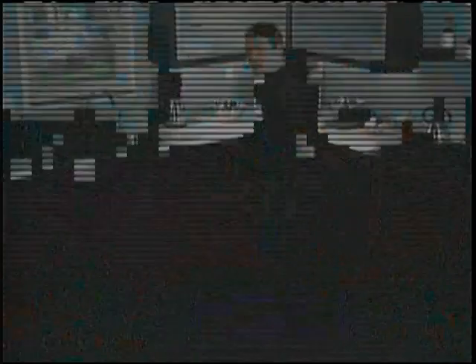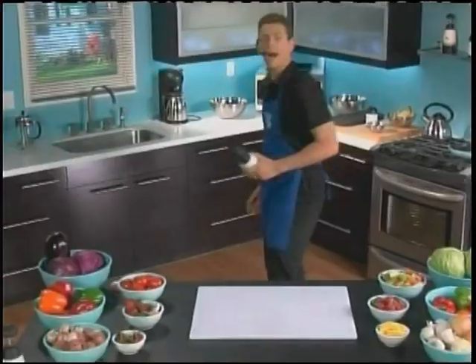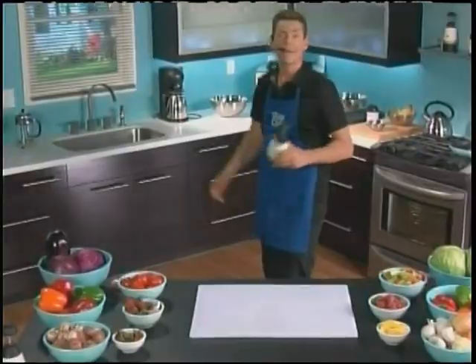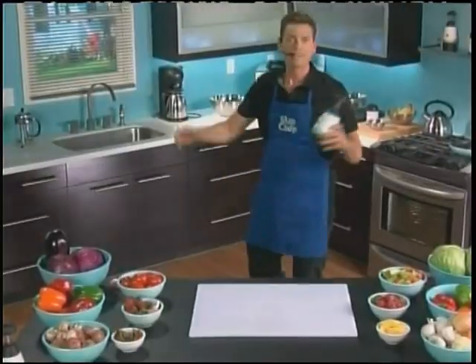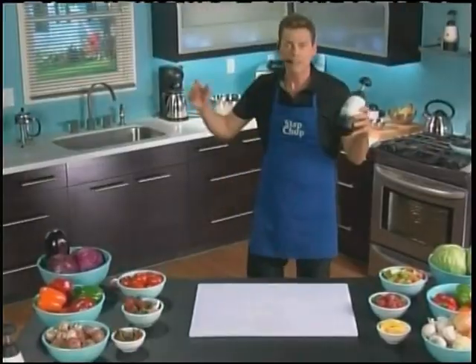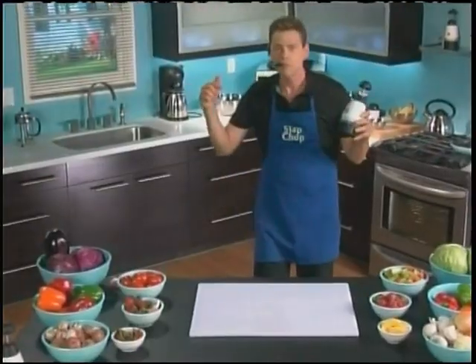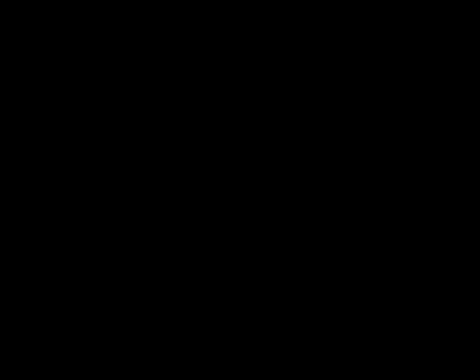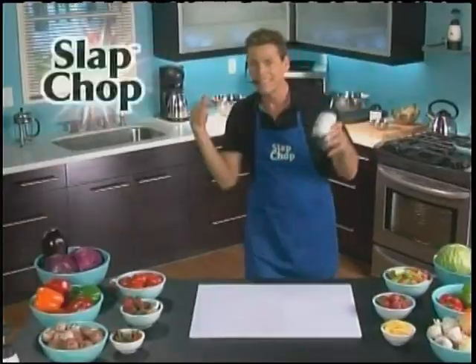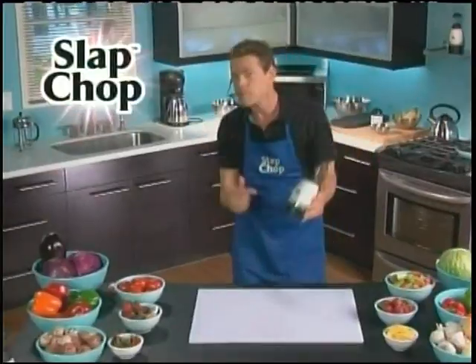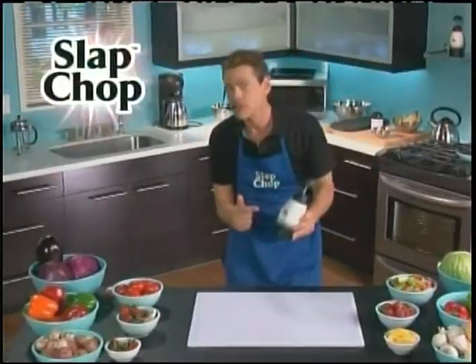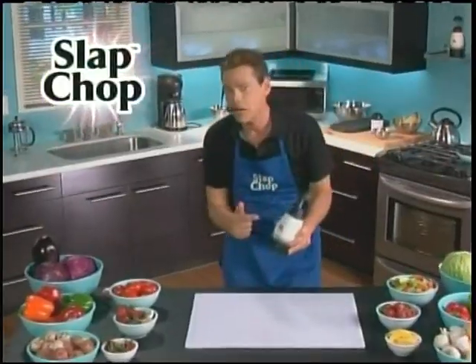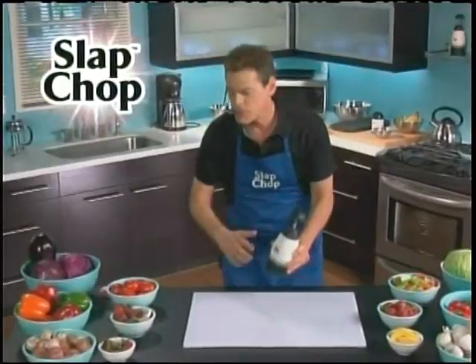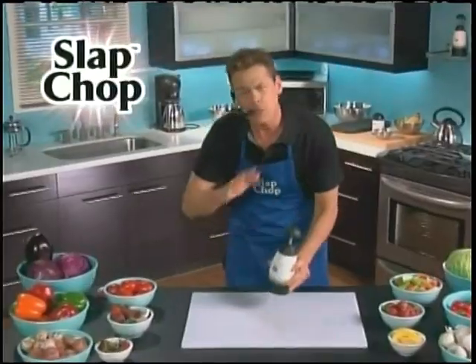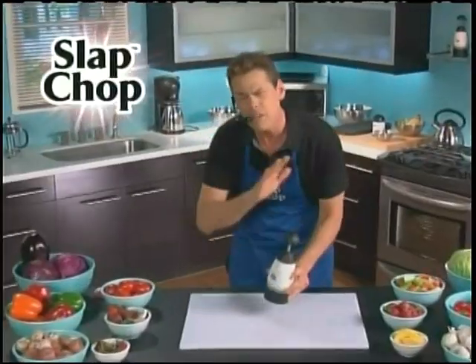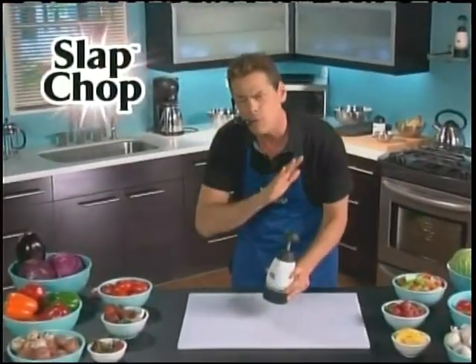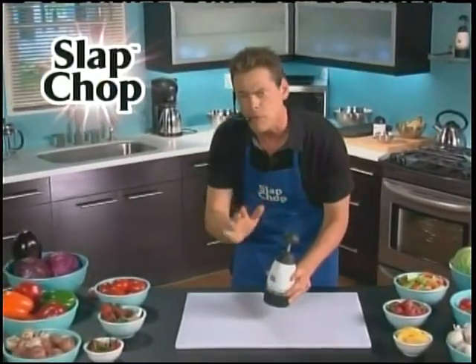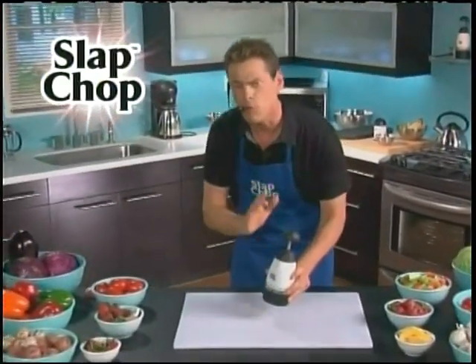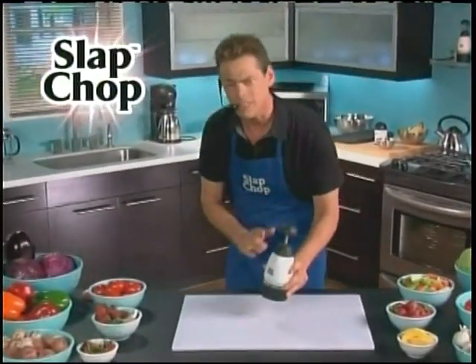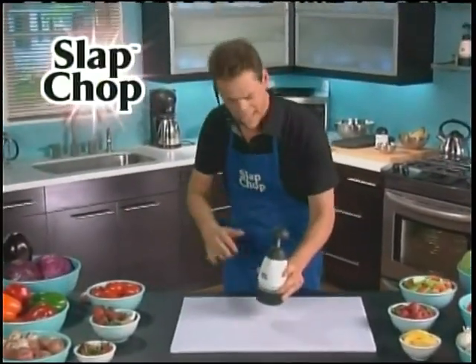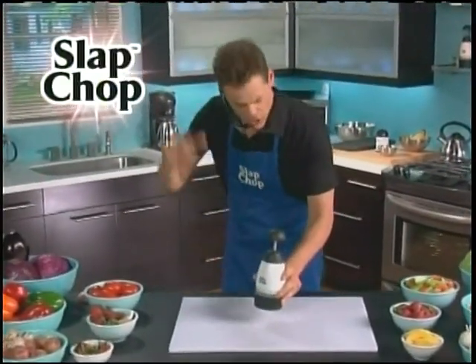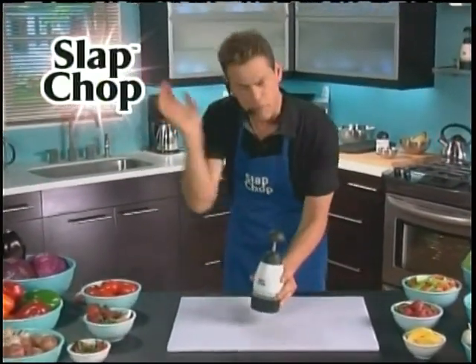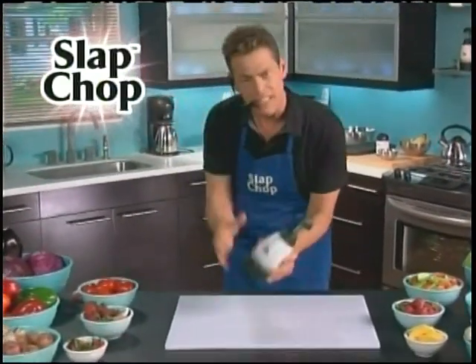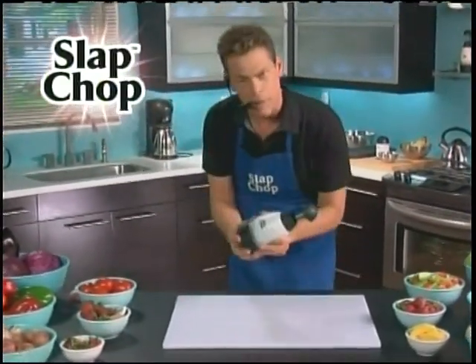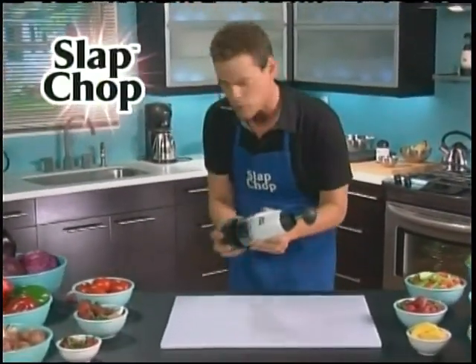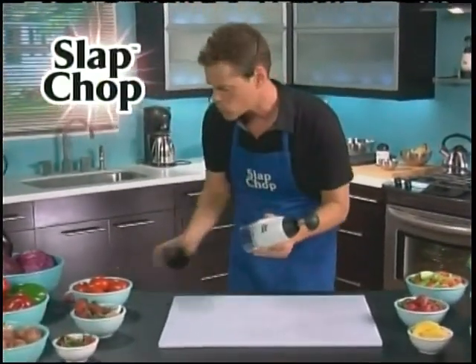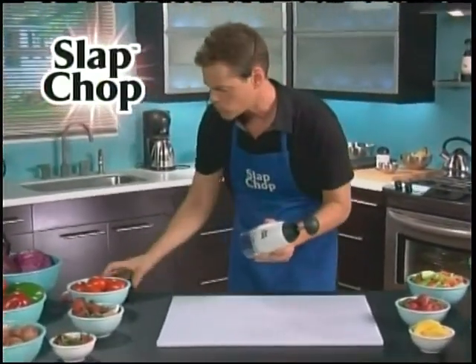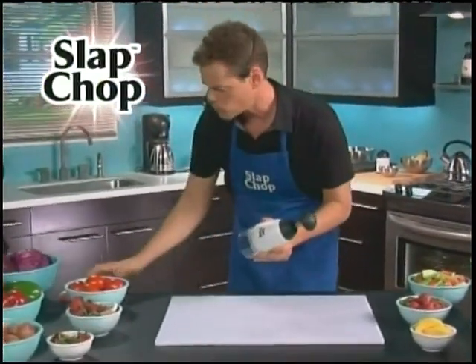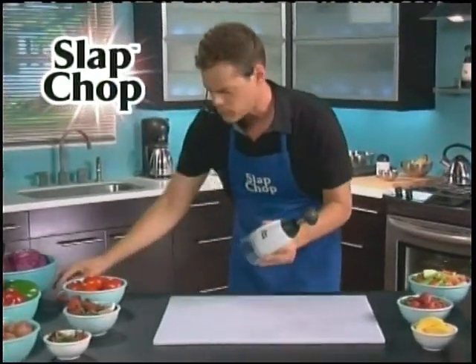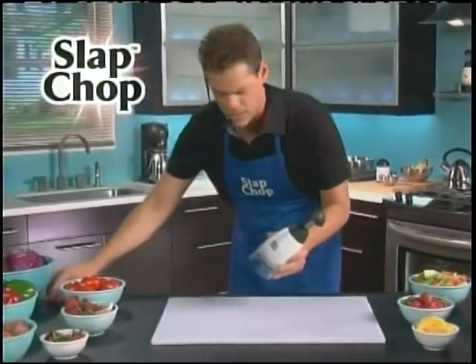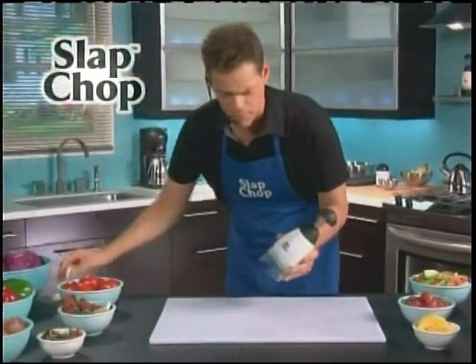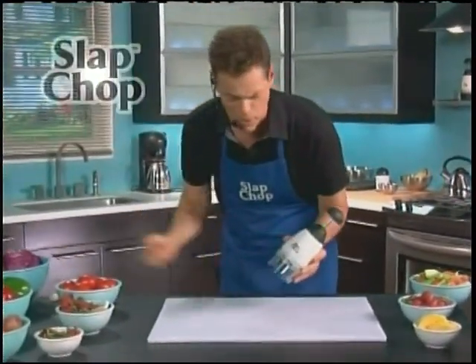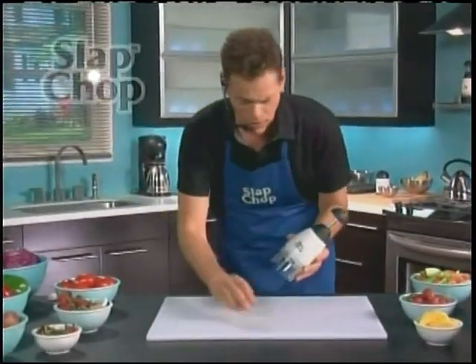Hi, it's Vince with Slap Chop. You're gonna be in a great mood all day because you're gonna be slapping your troubles away with the Slap Chop.